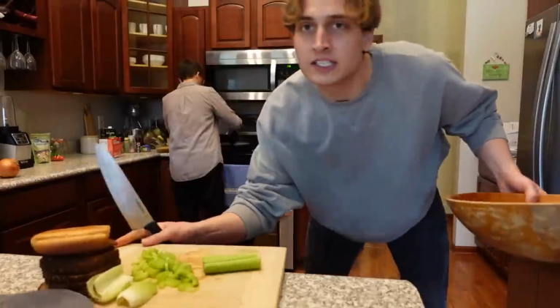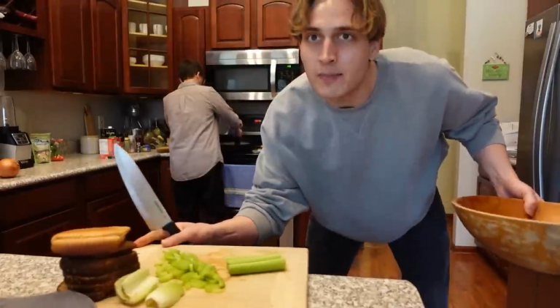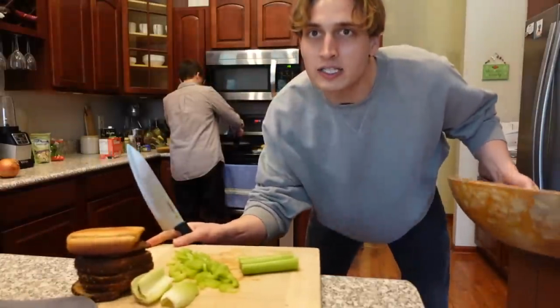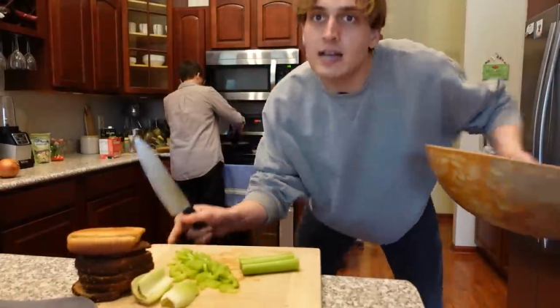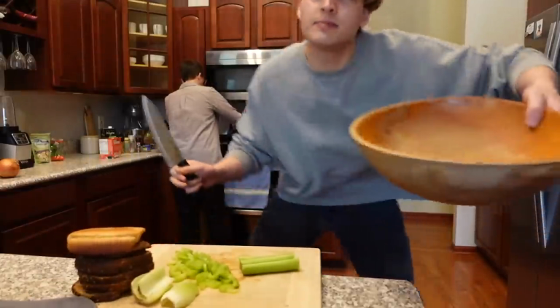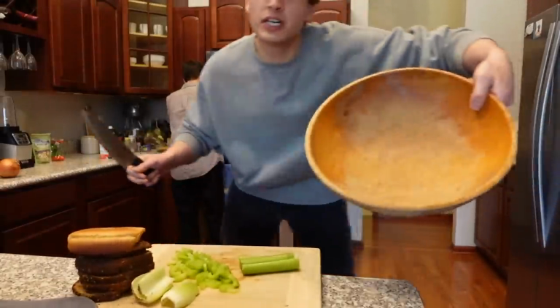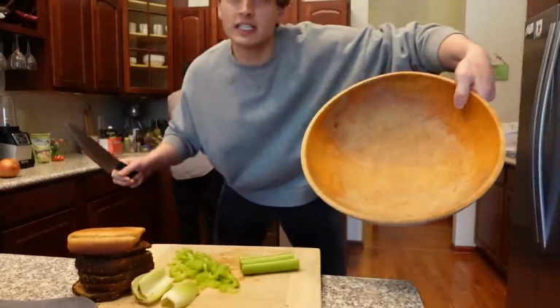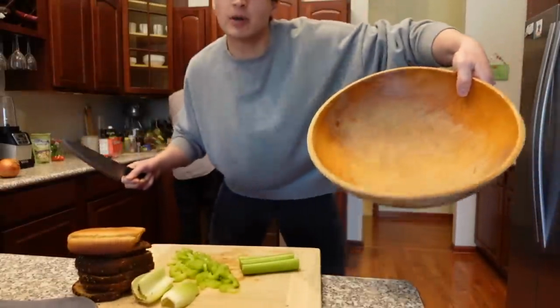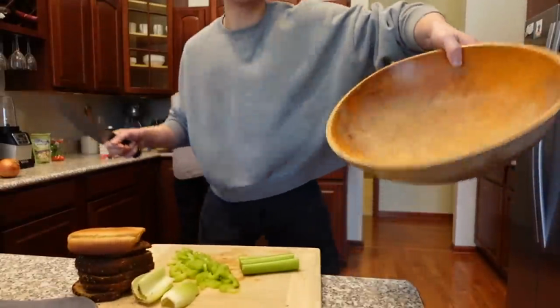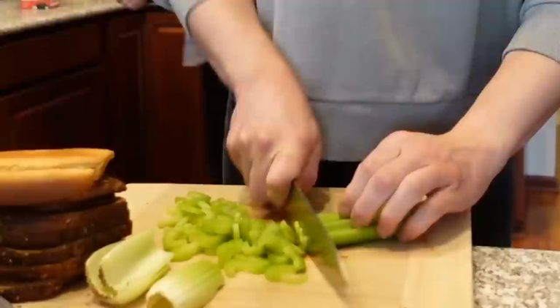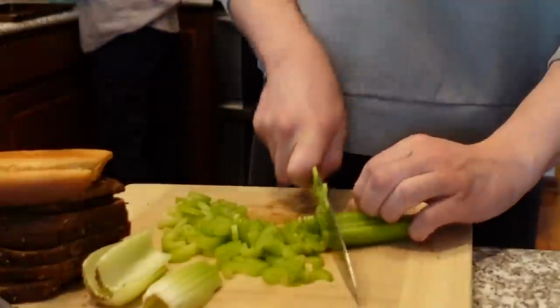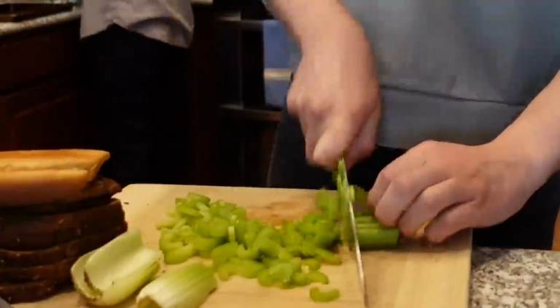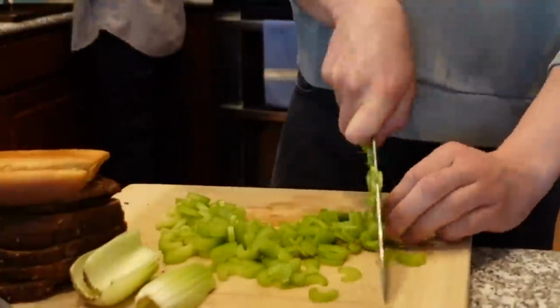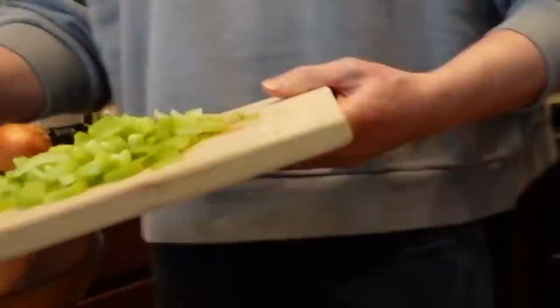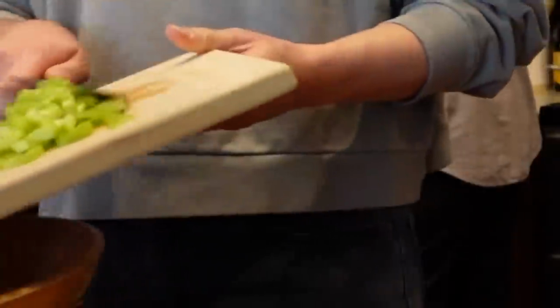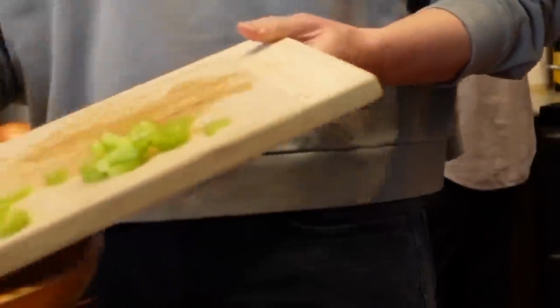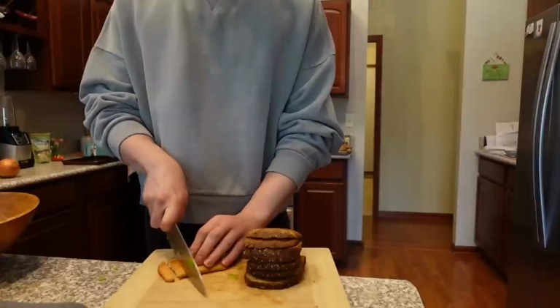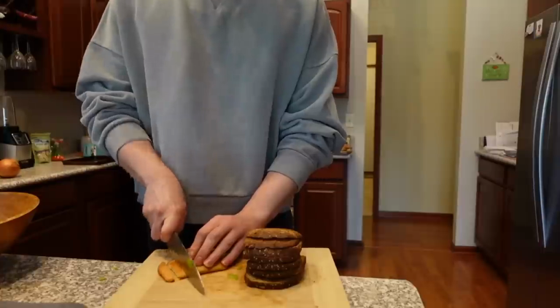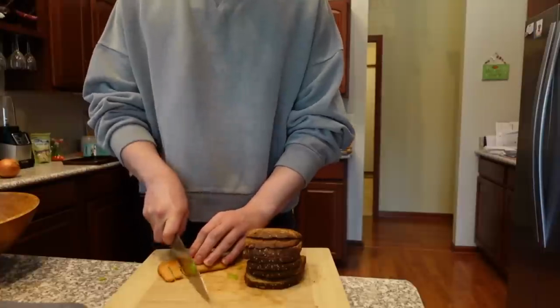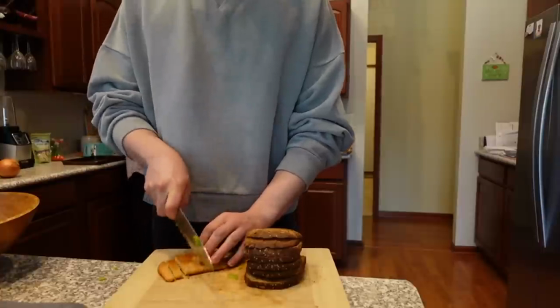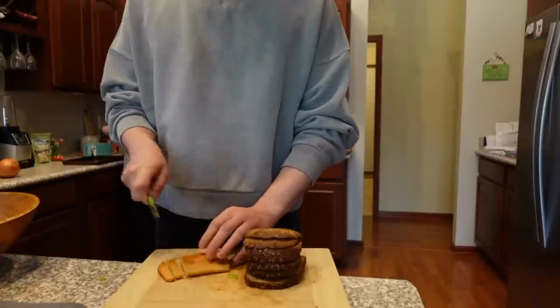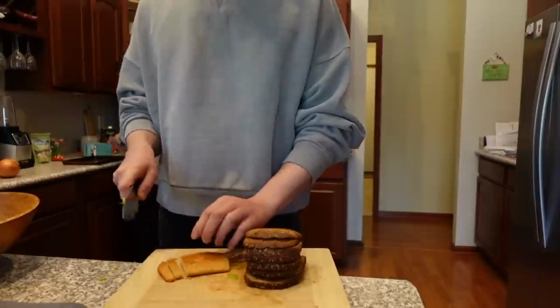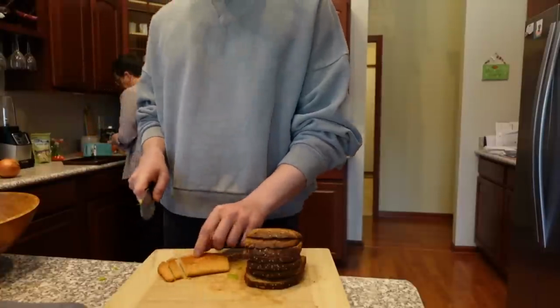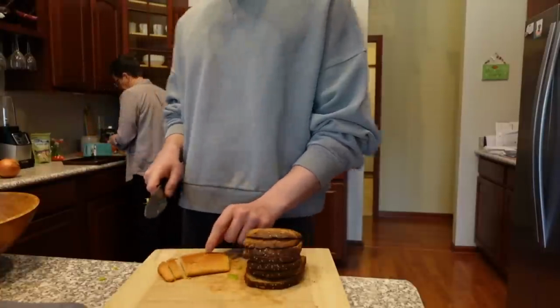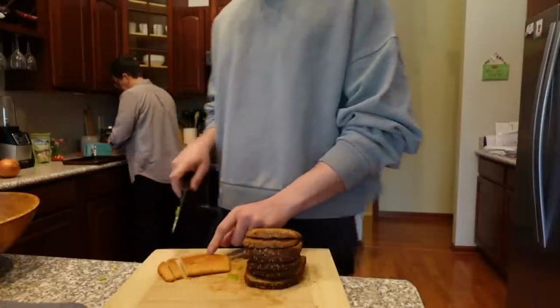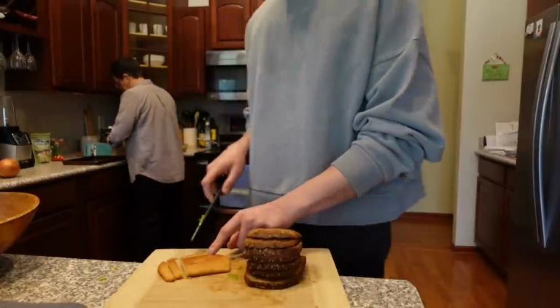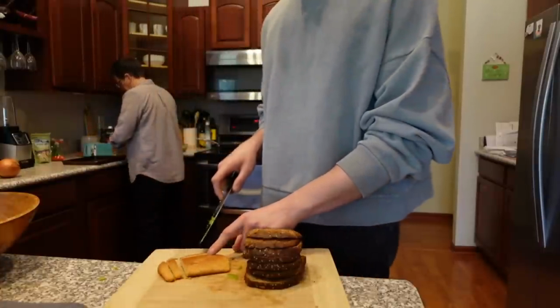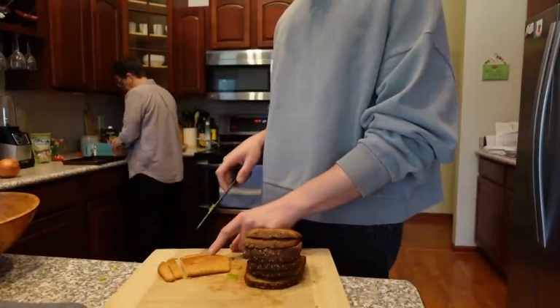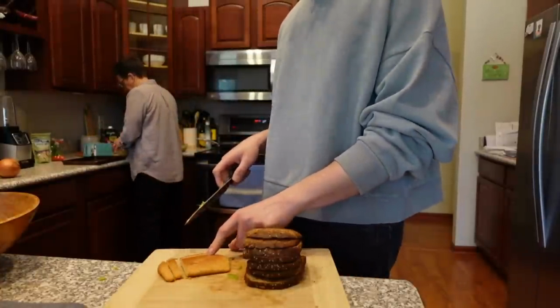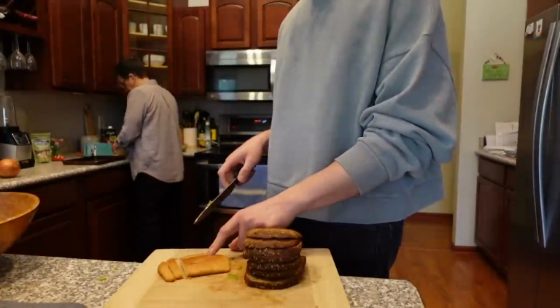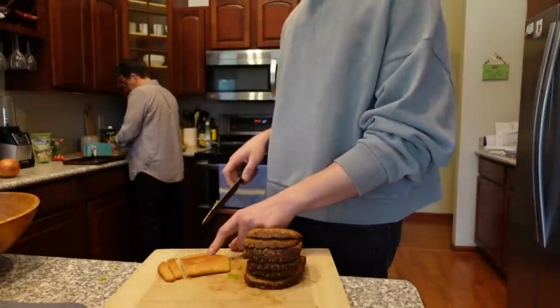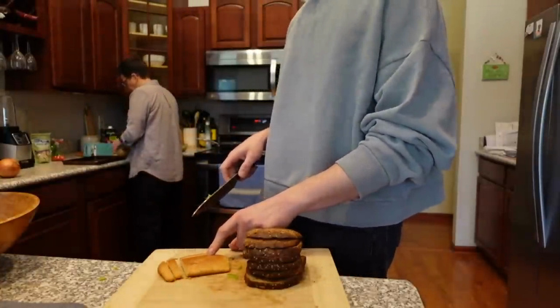Gonna chop all this up and put it in the bowl. What's up with this one piece of bread that's different than the others?